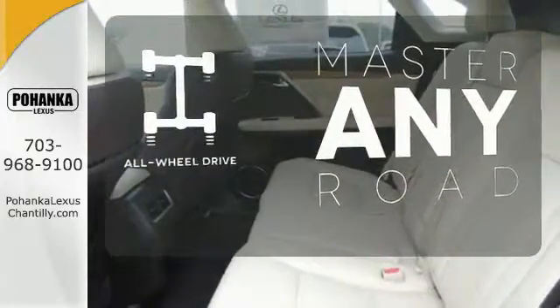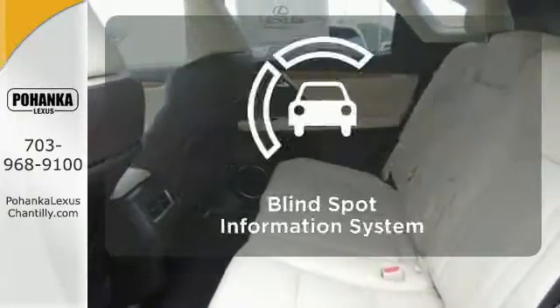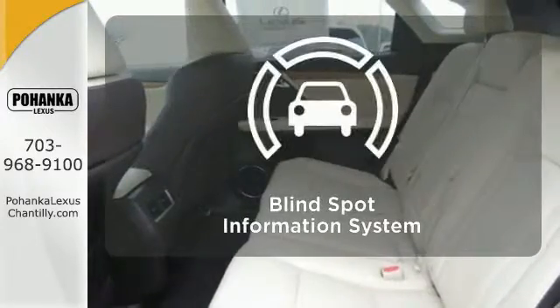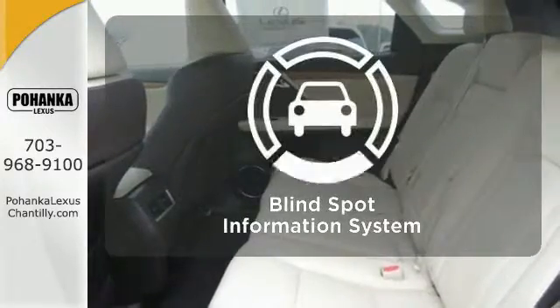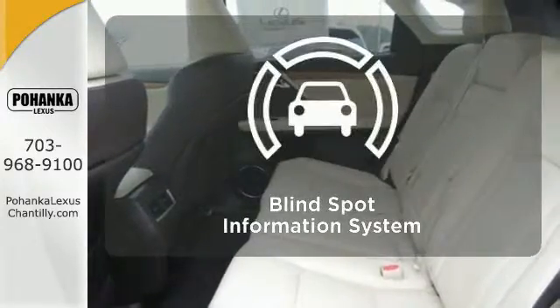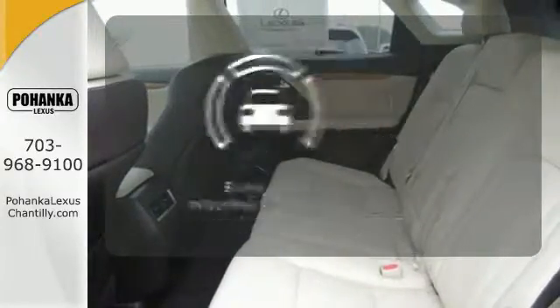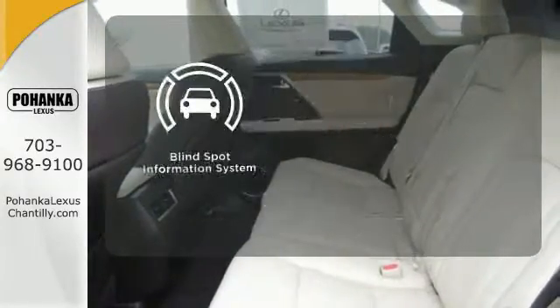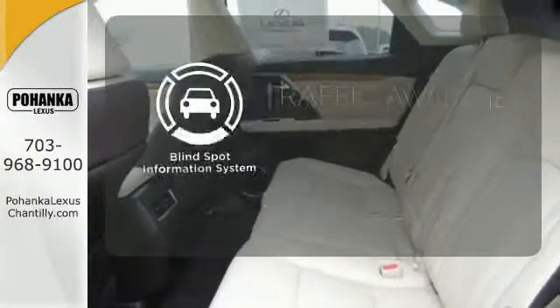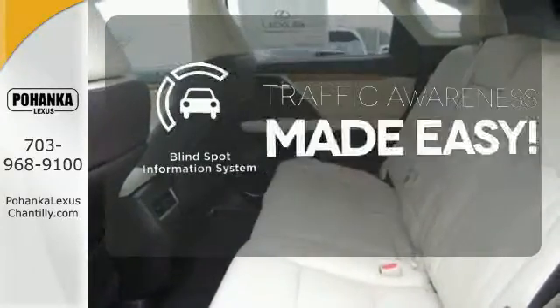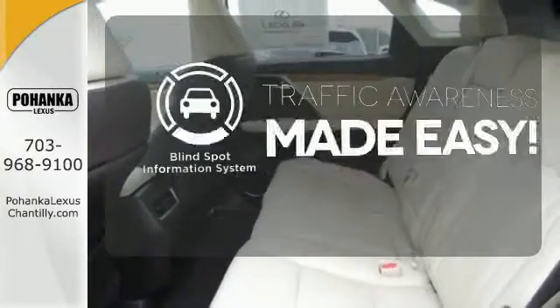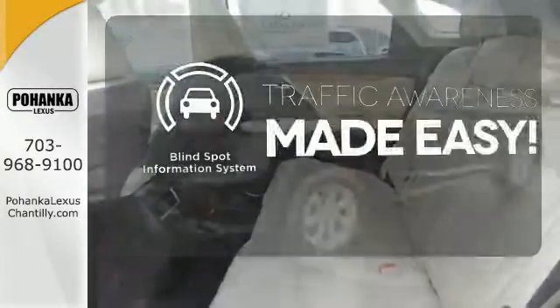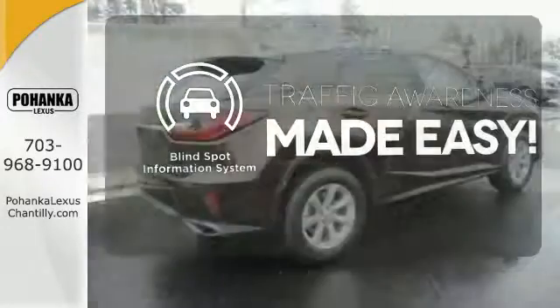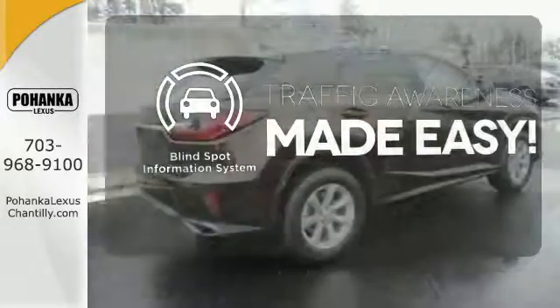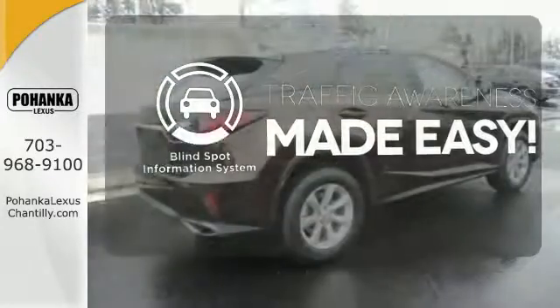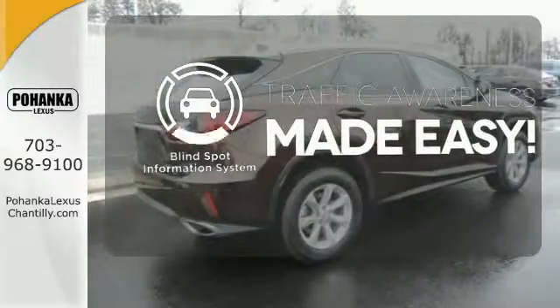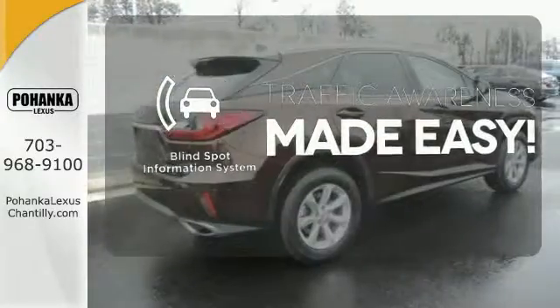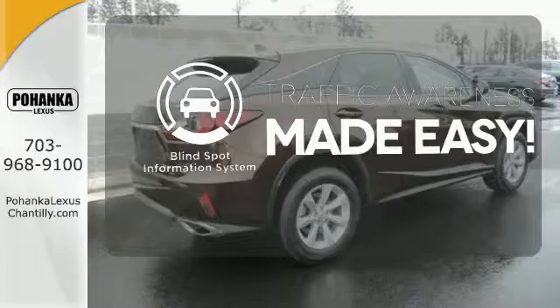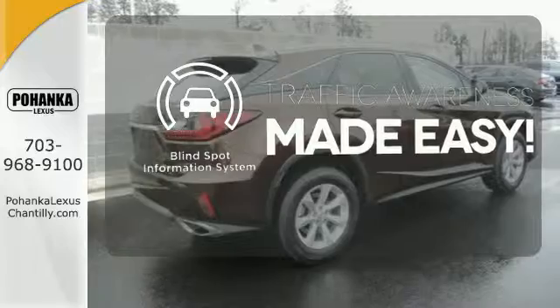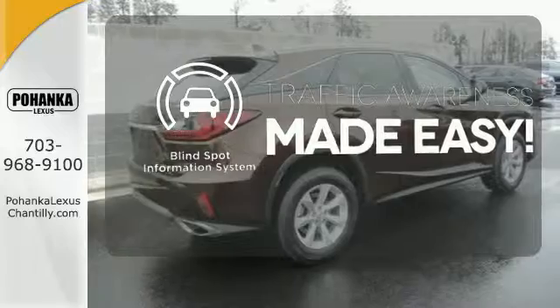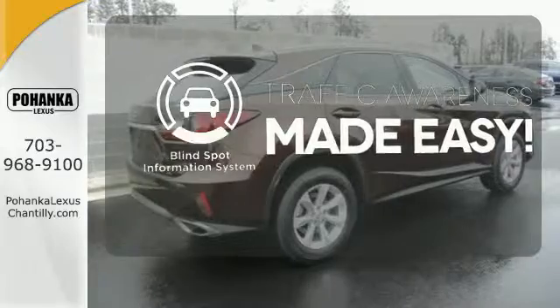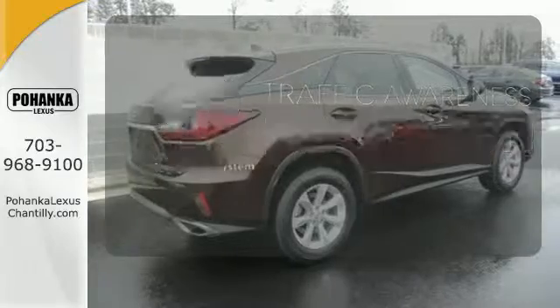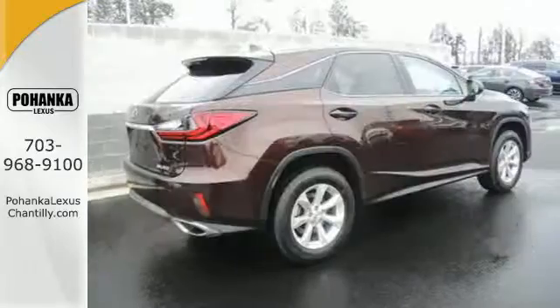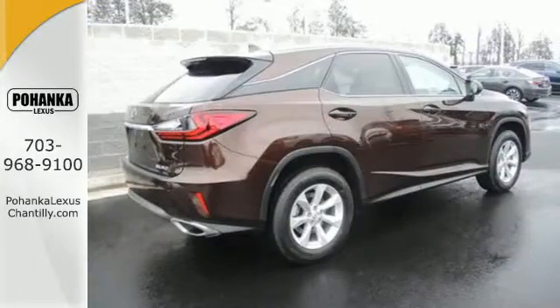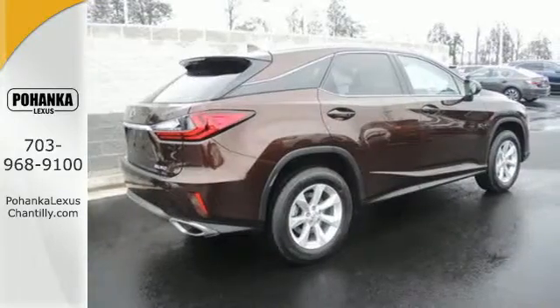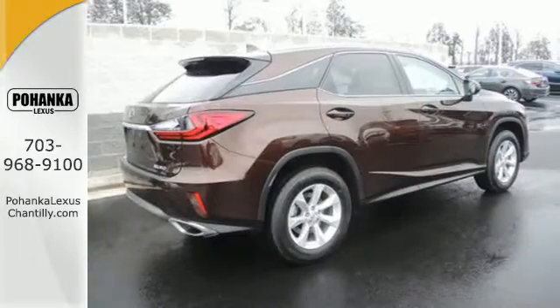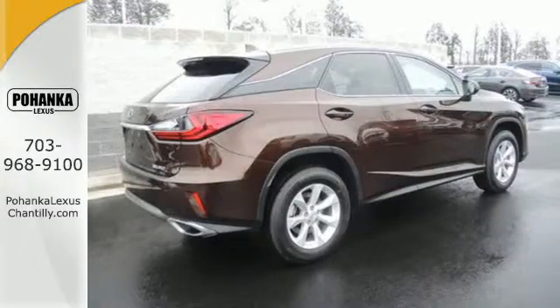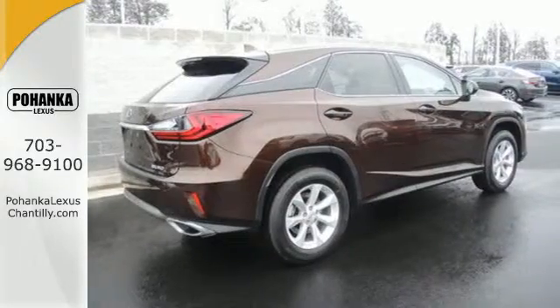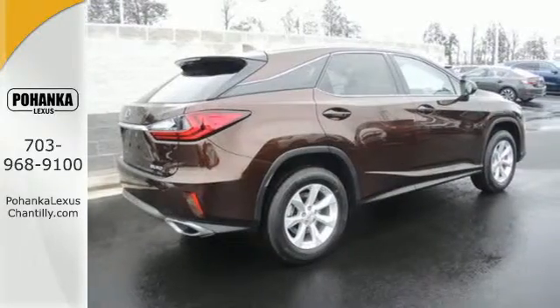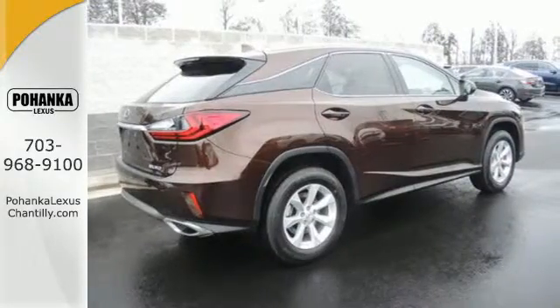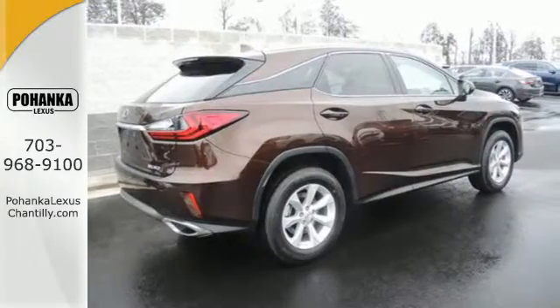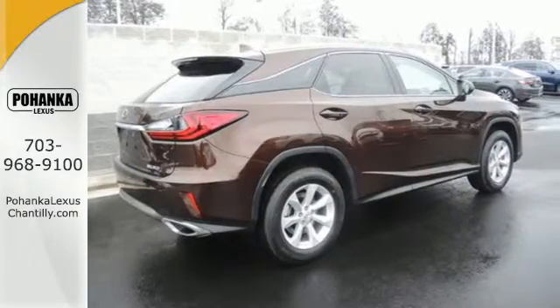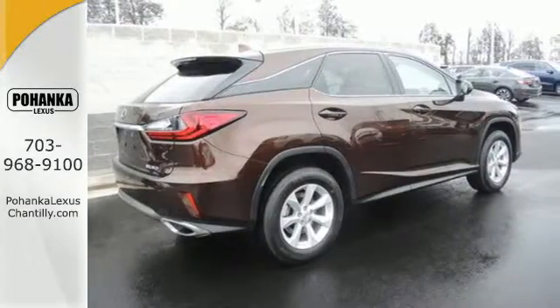Control the road with all-wheel drive. The blind spot indicator helps you maneuver through traffic. Be as bold as the RX 350.